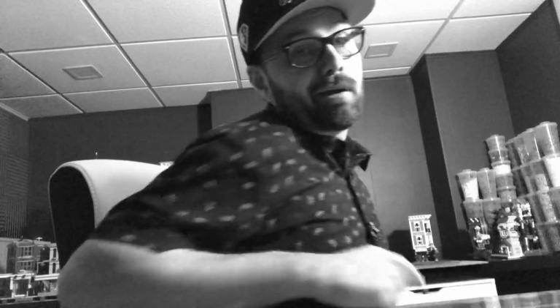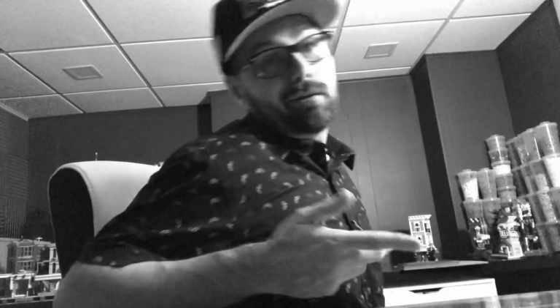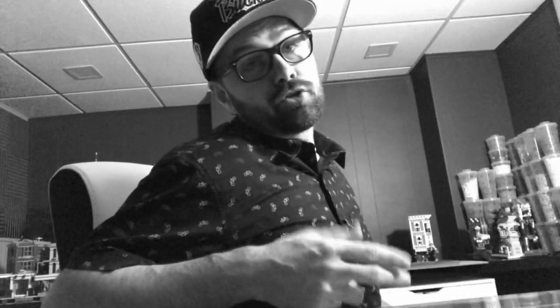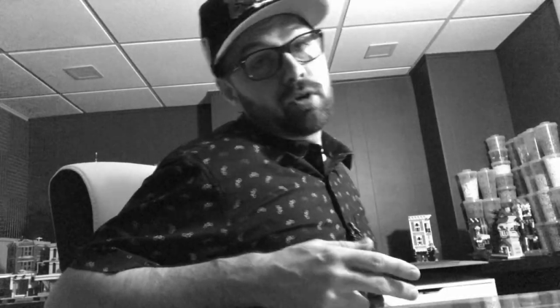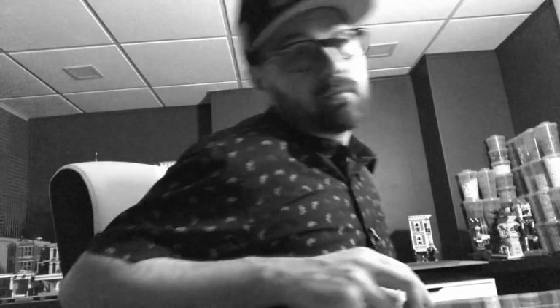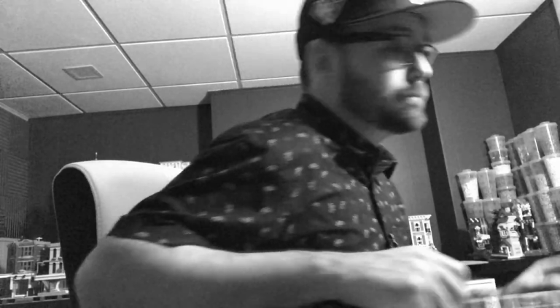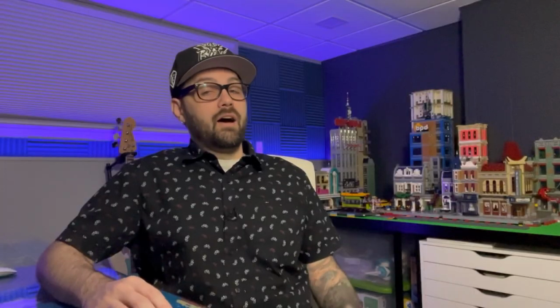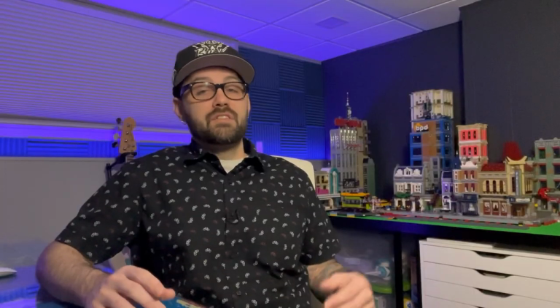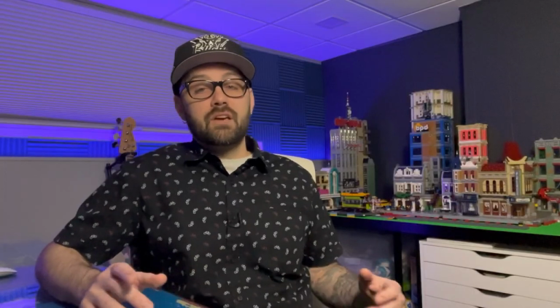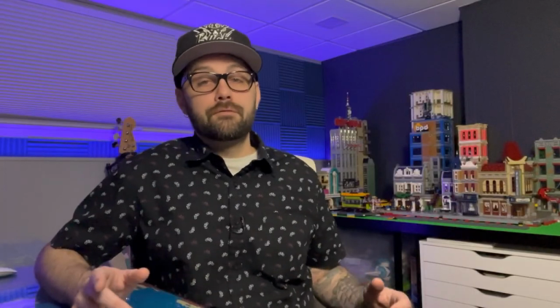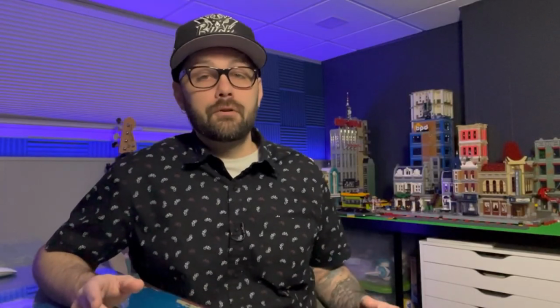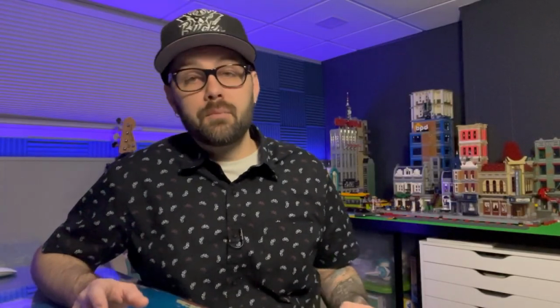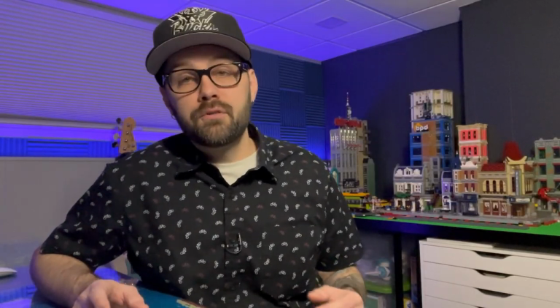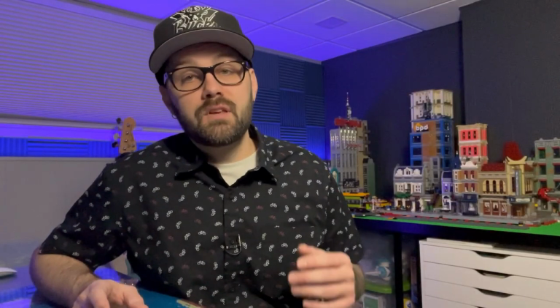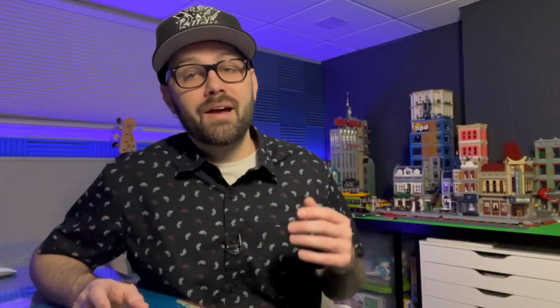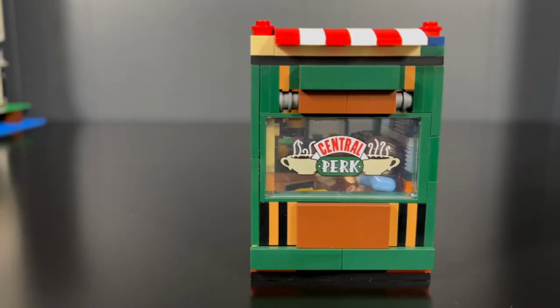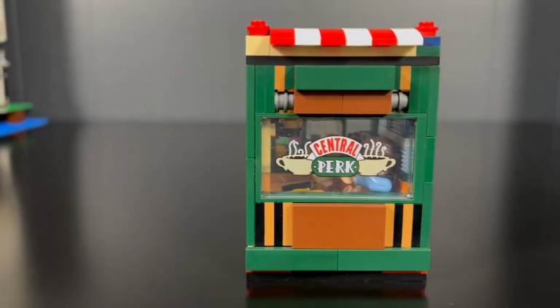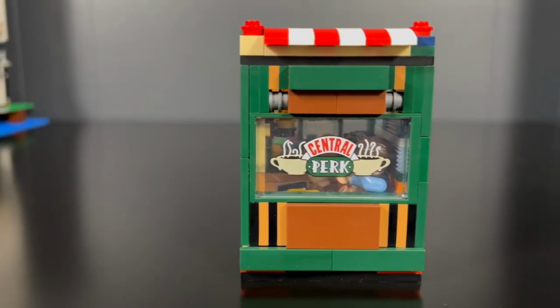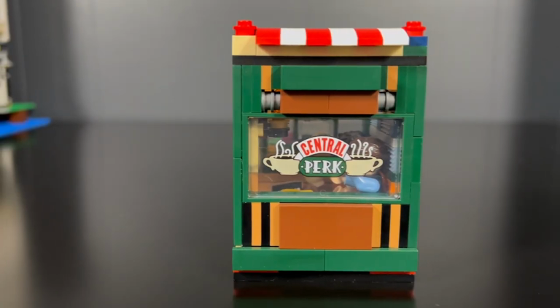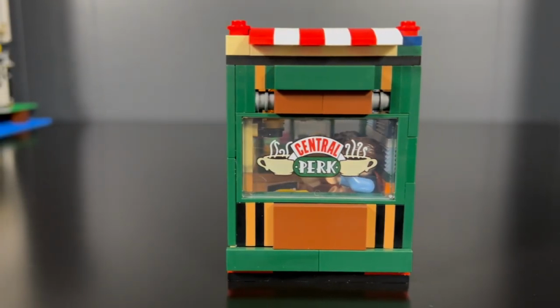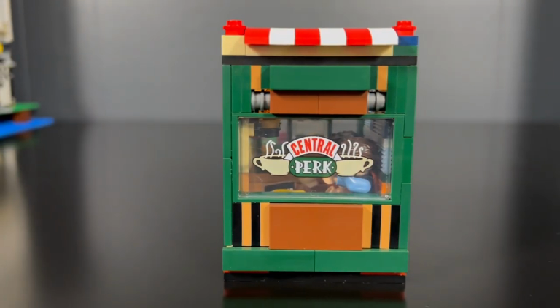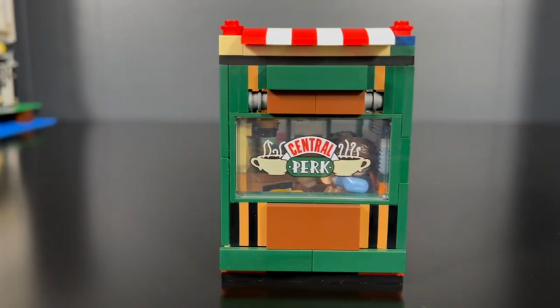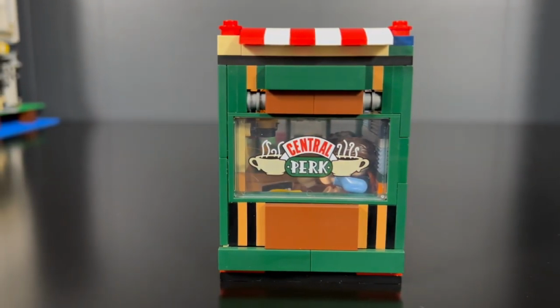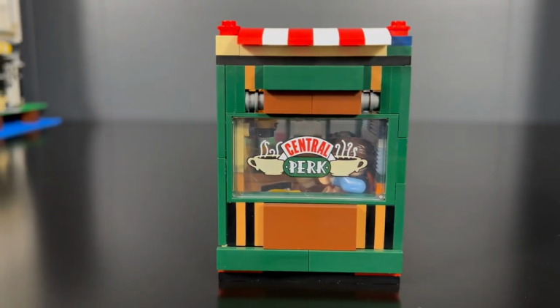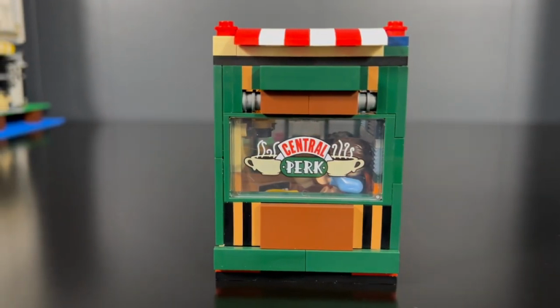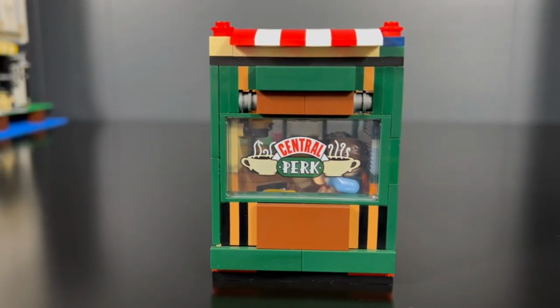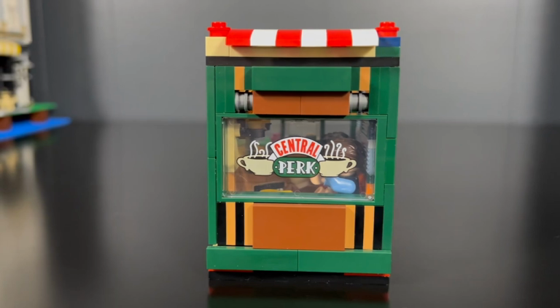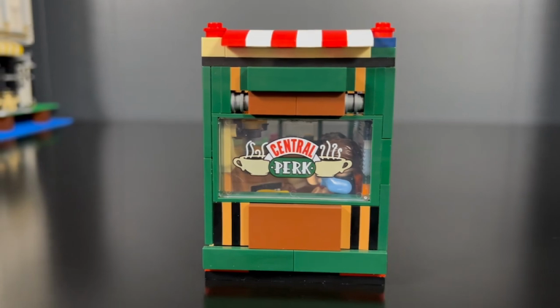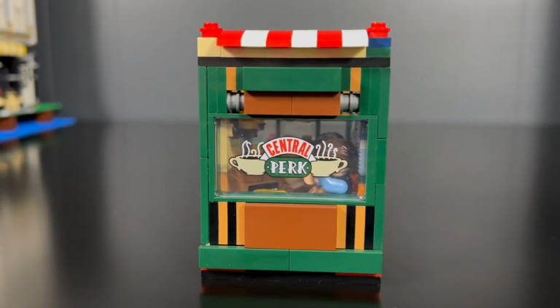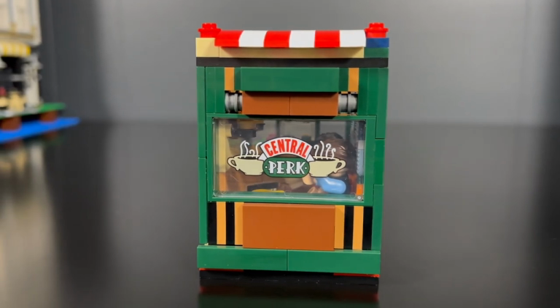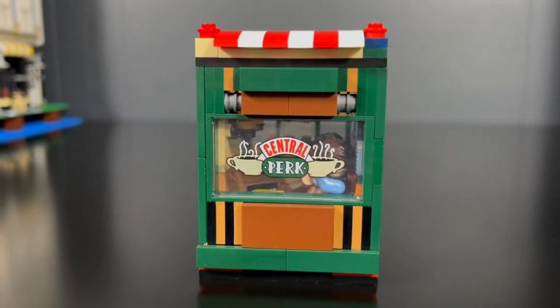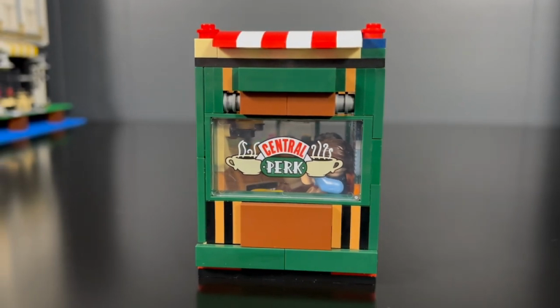On the second floor, I put the iconic Central Perk window right in the middle. The majority of the second floor fascia is actually built sideways — studs not on top.